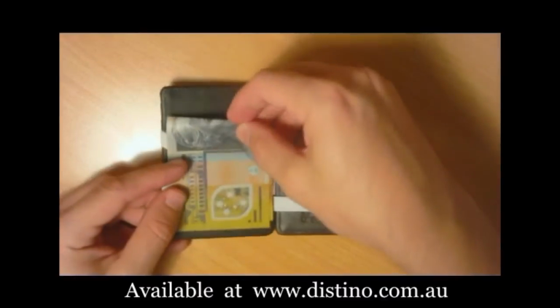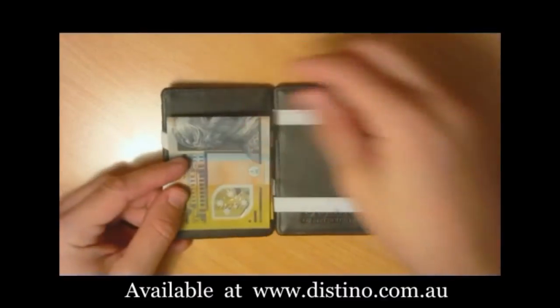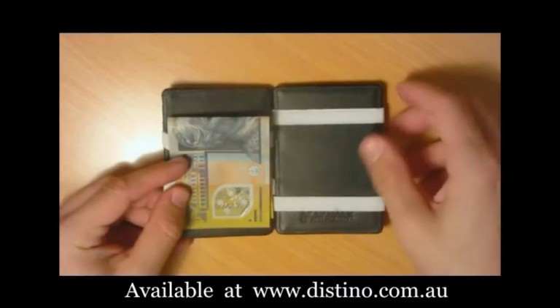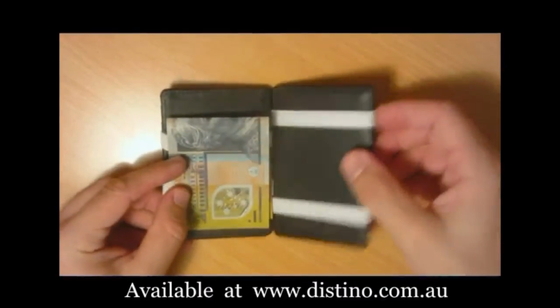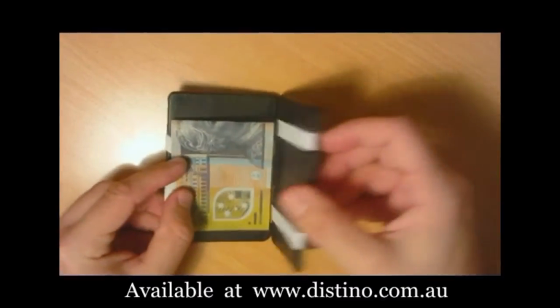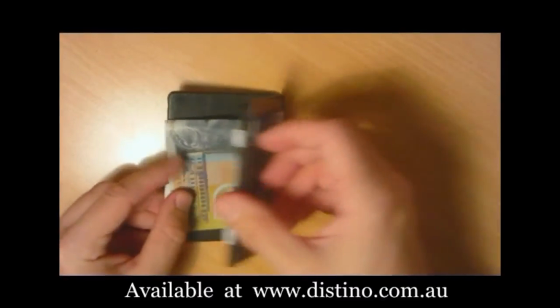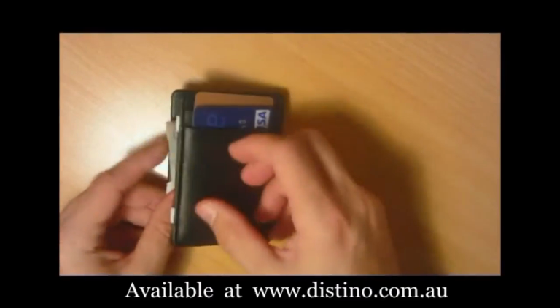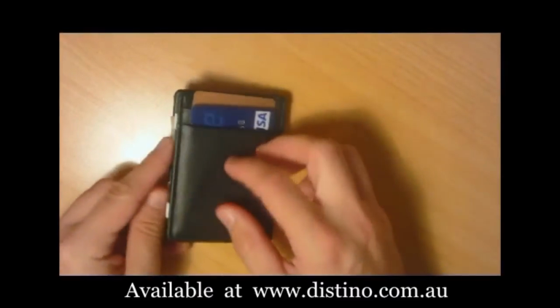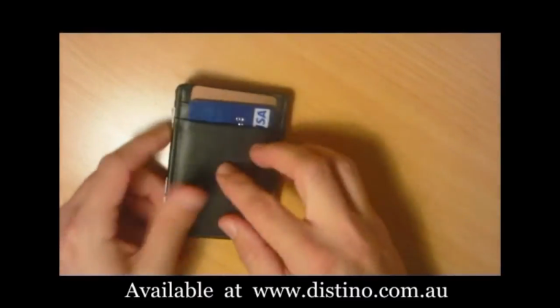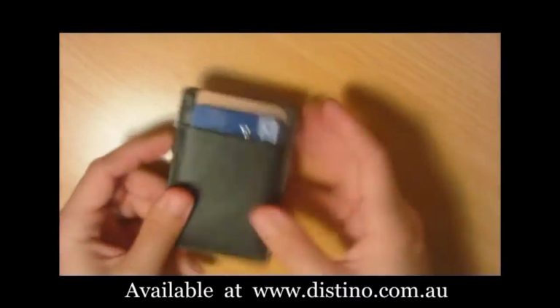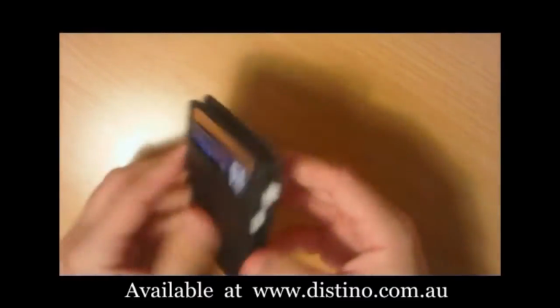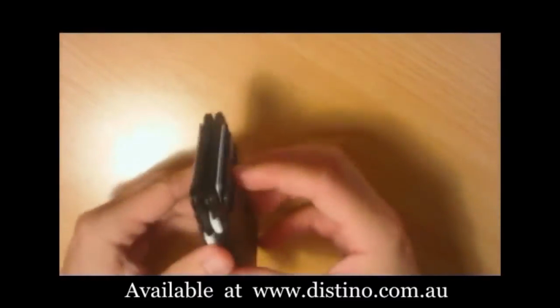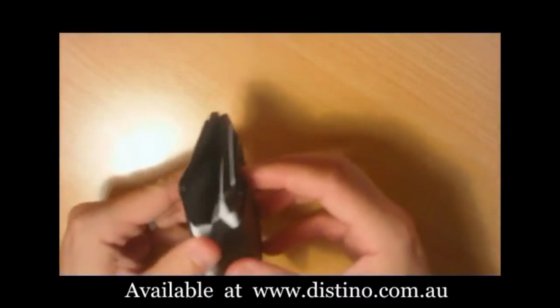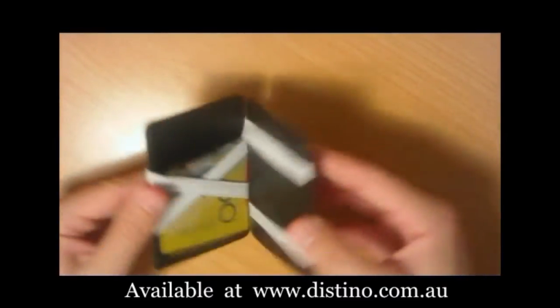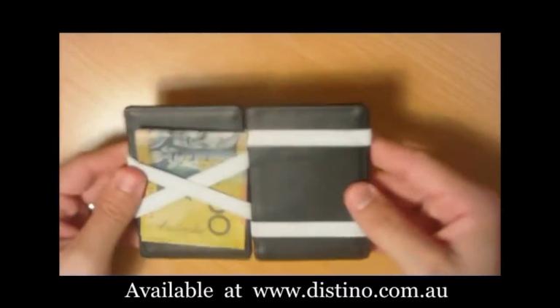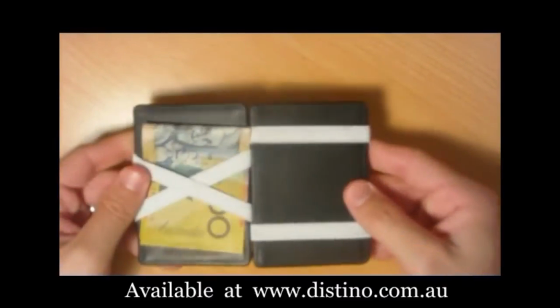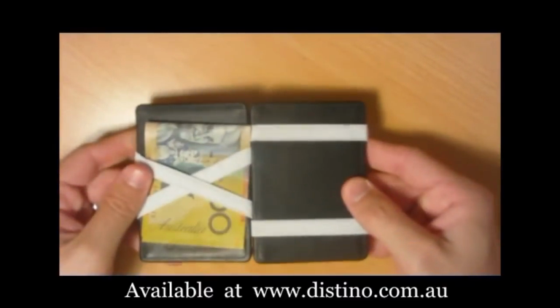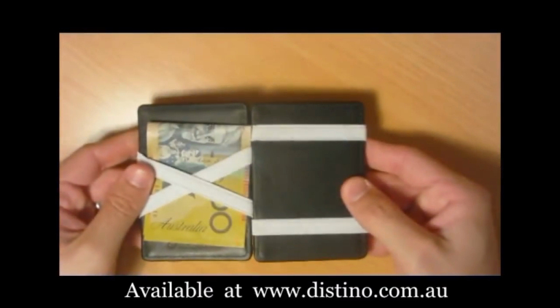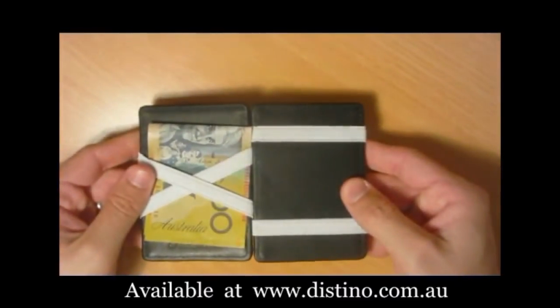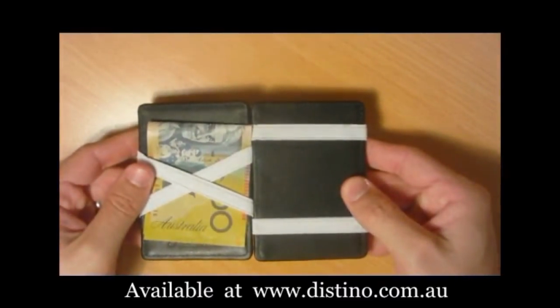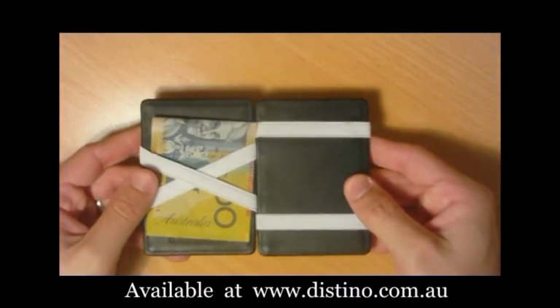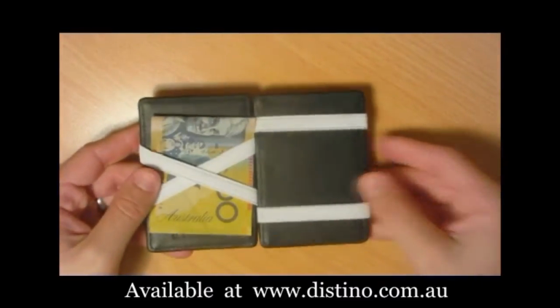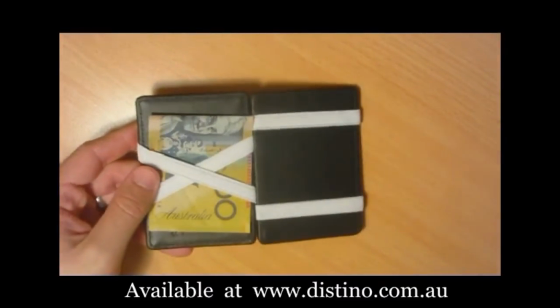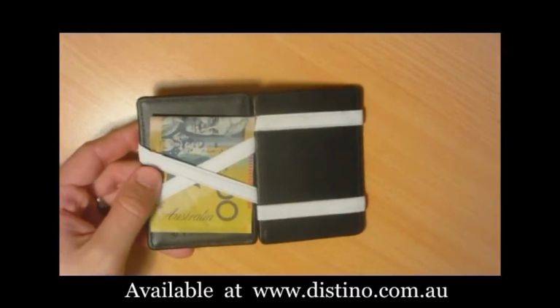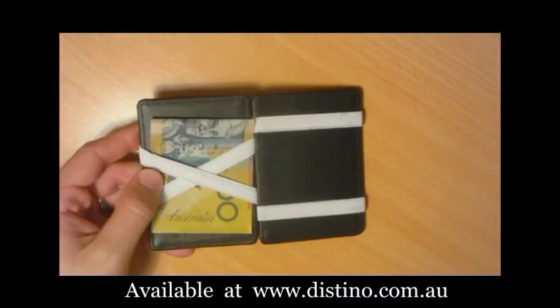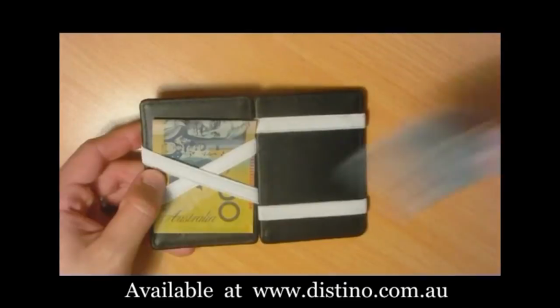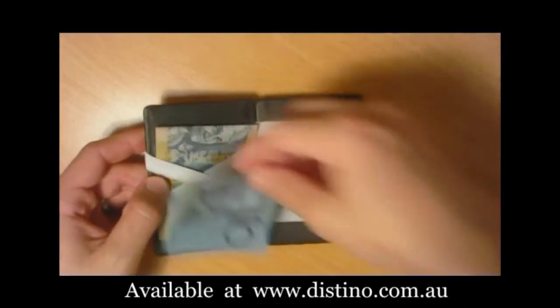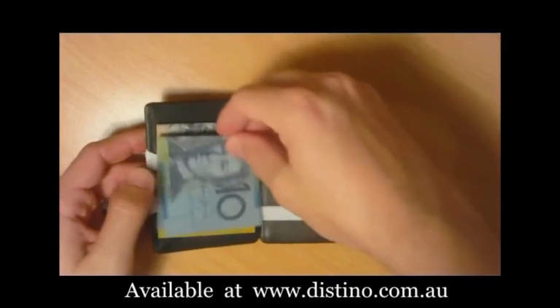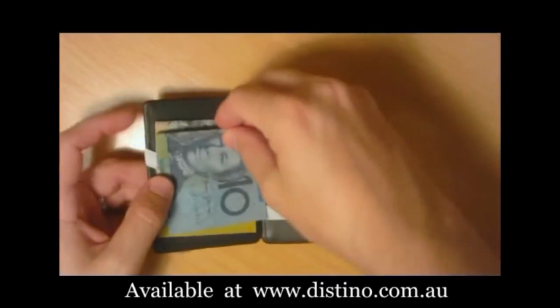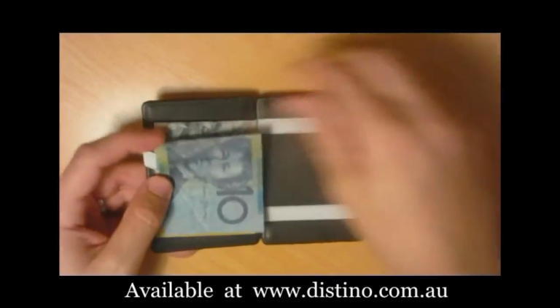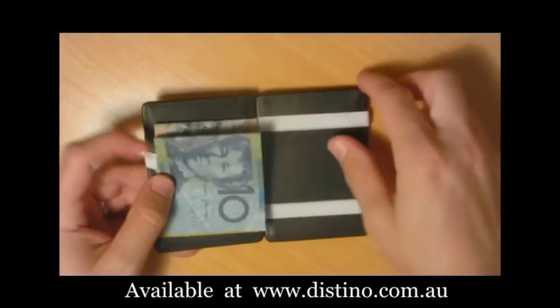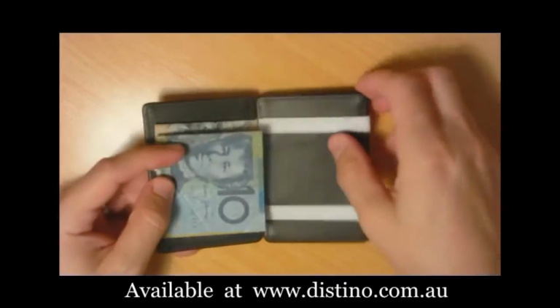You simply place your cash inside the wallet, fold it closed, and you'll see the cash is now safely held within the wallet.